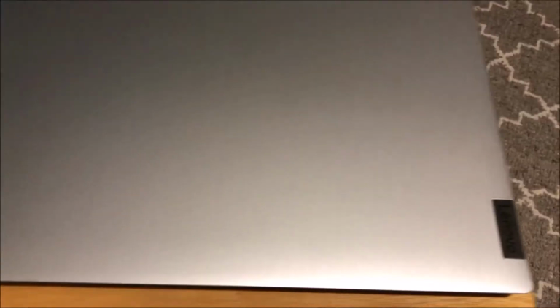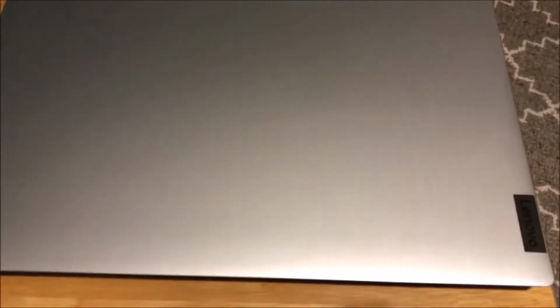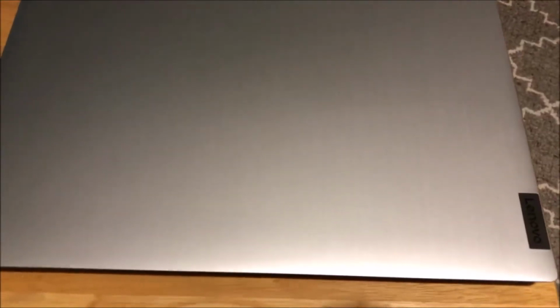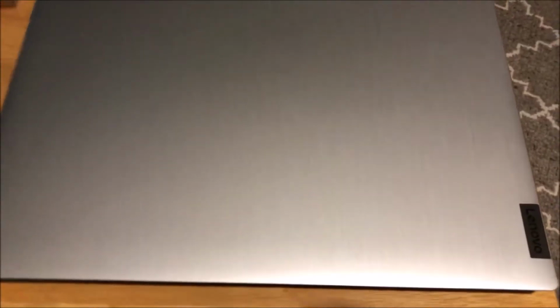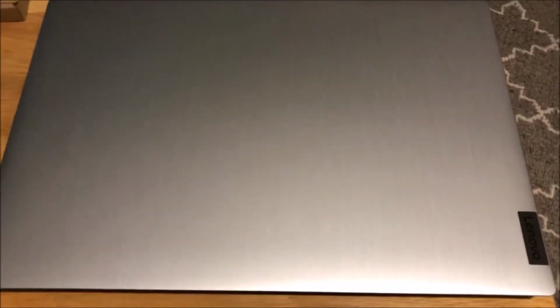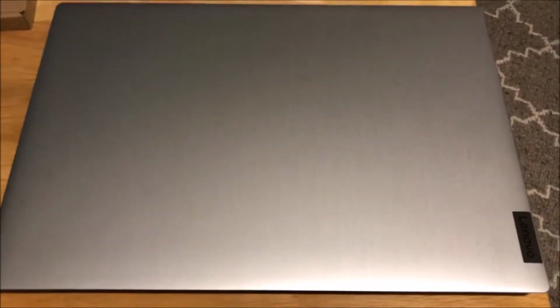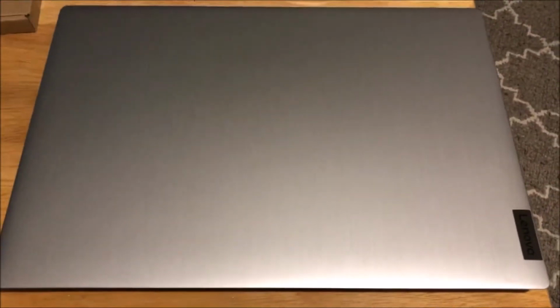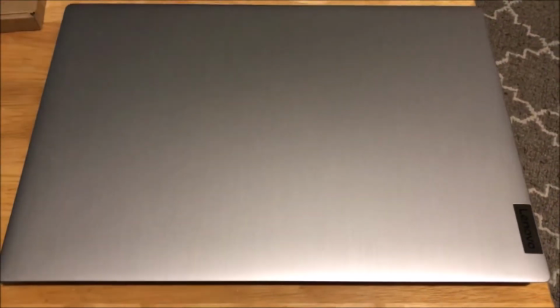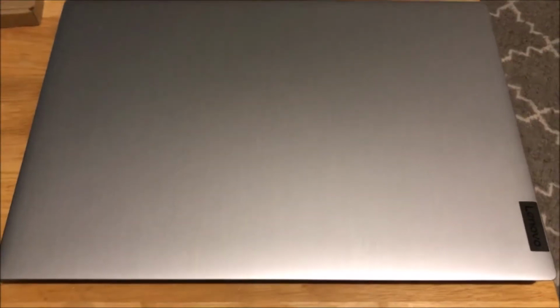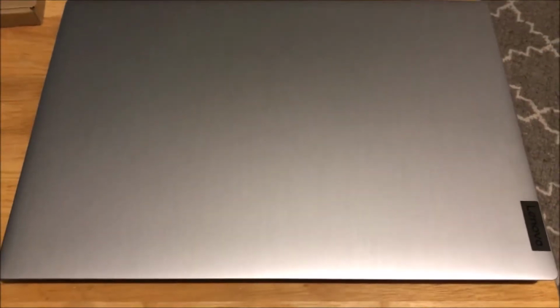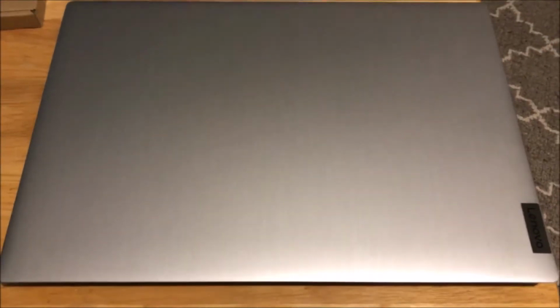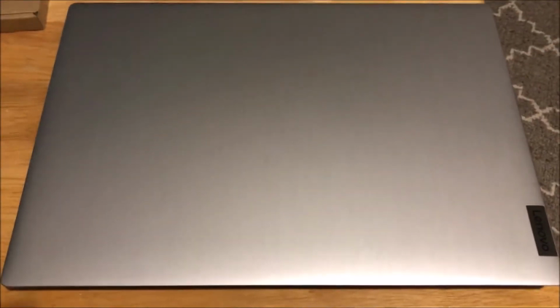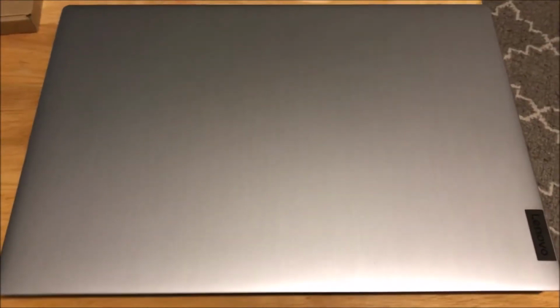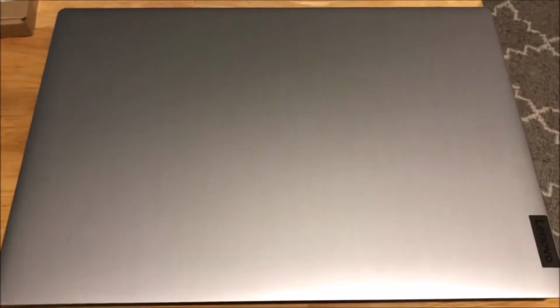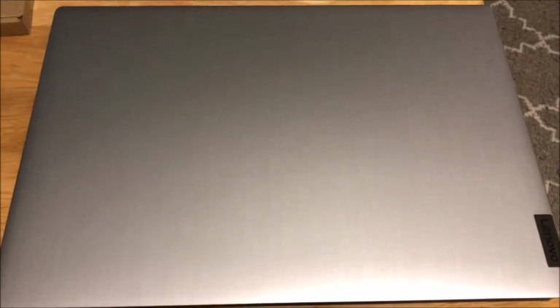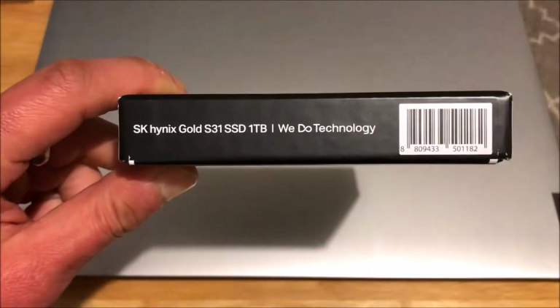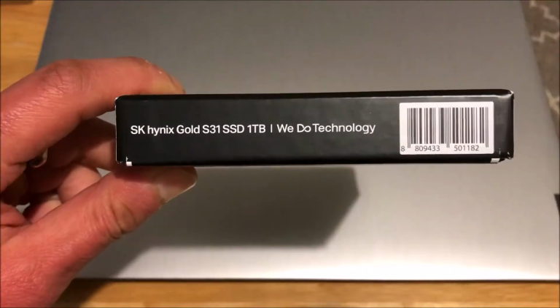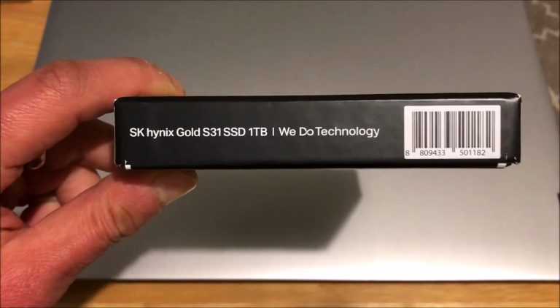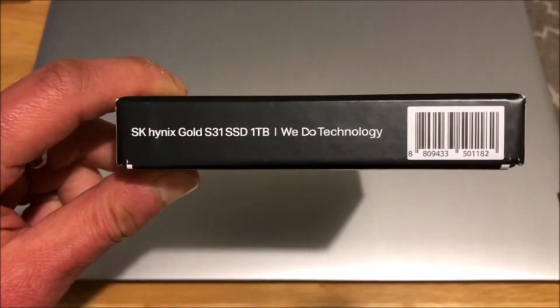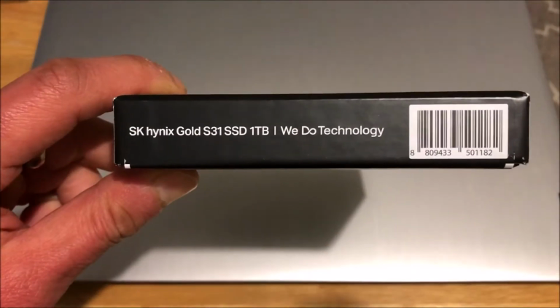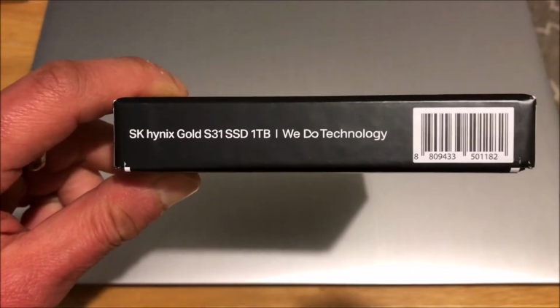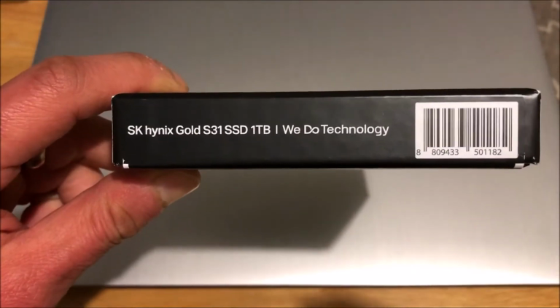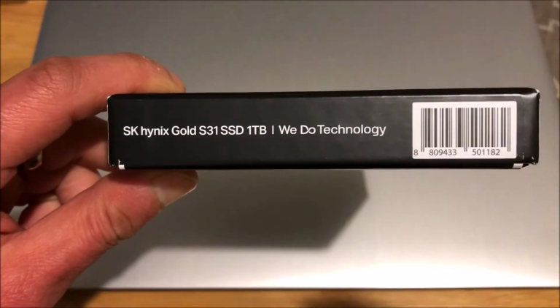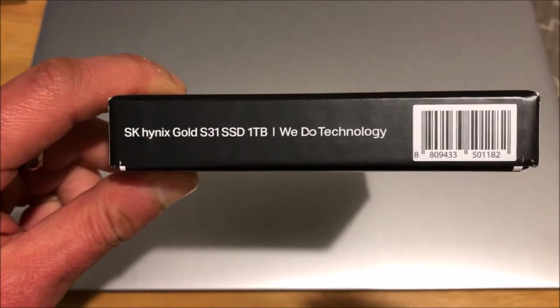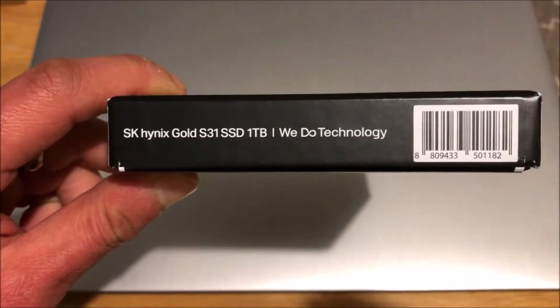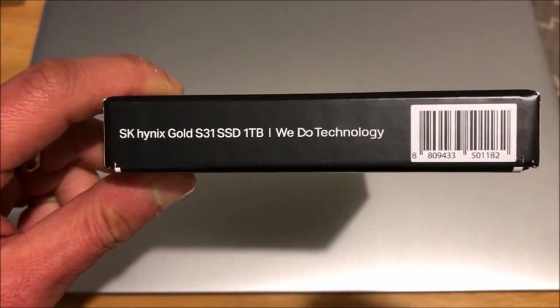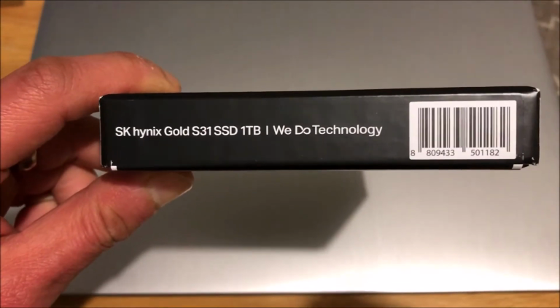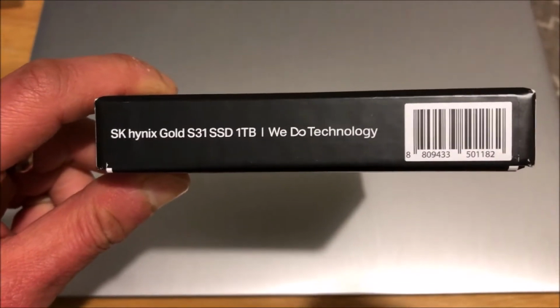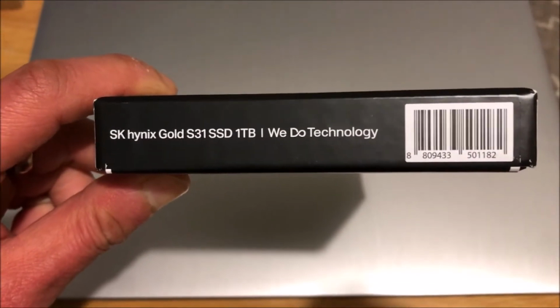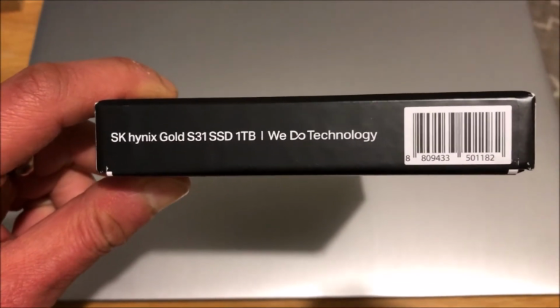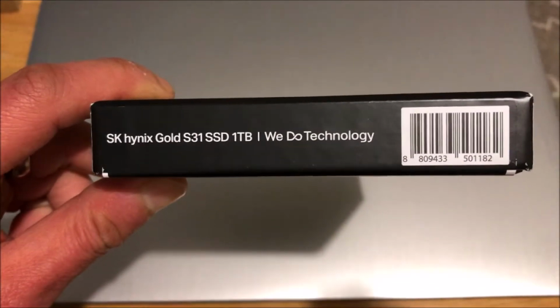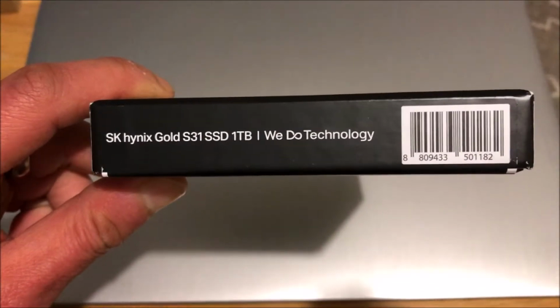Lenovo IdeaPad 3 — installing a 1TB SSD.